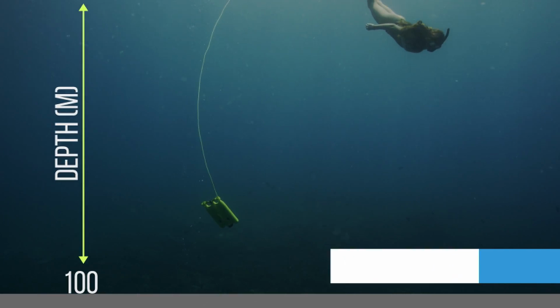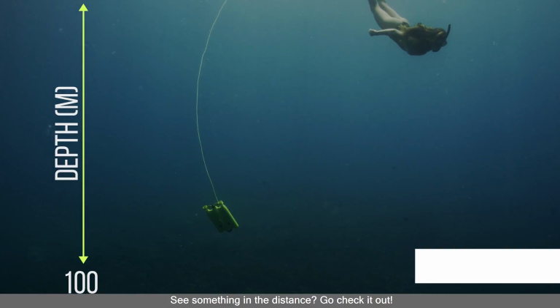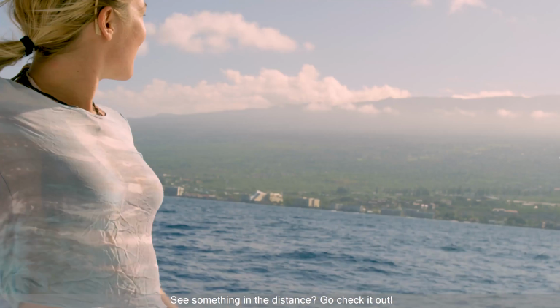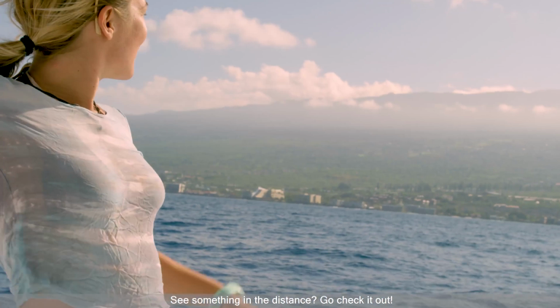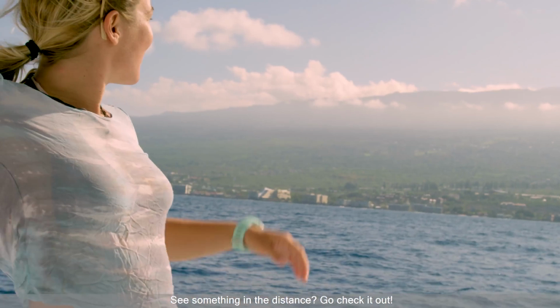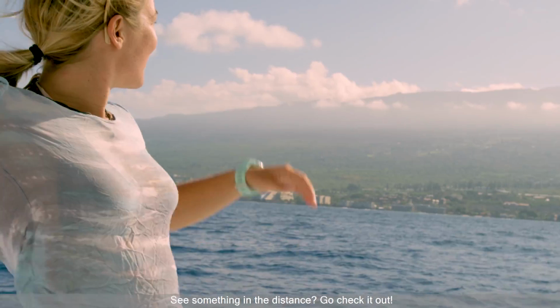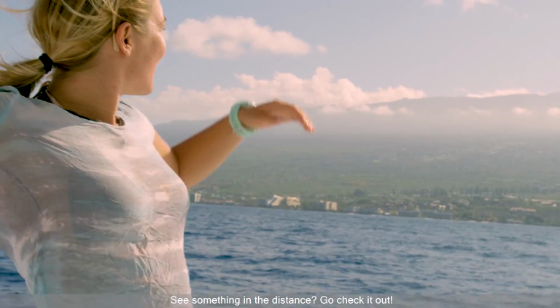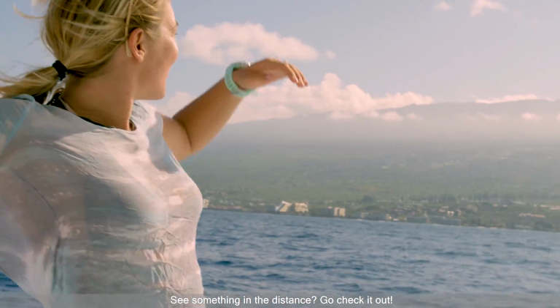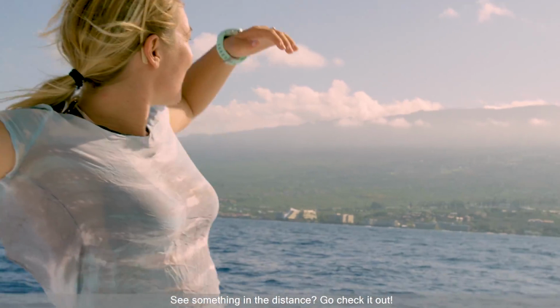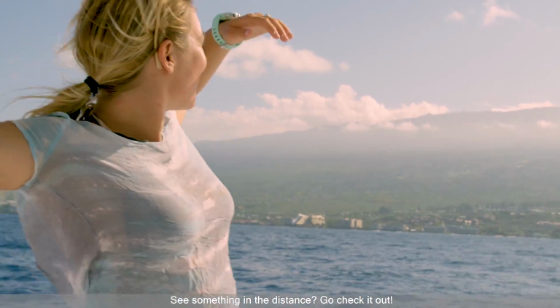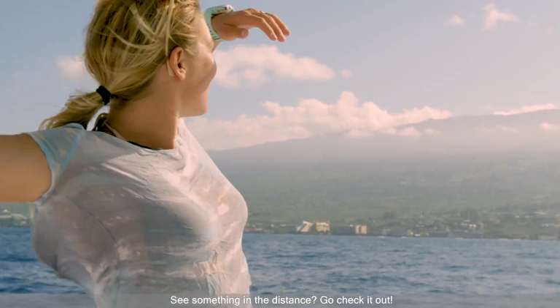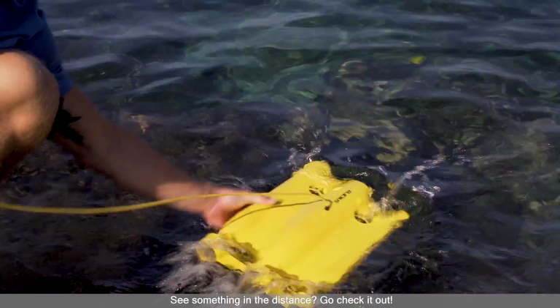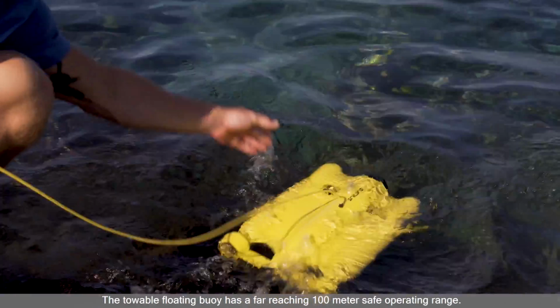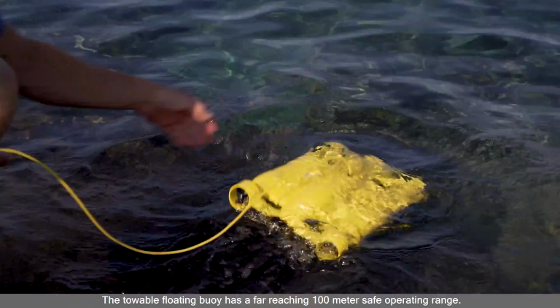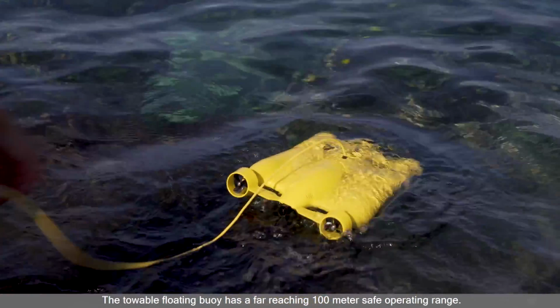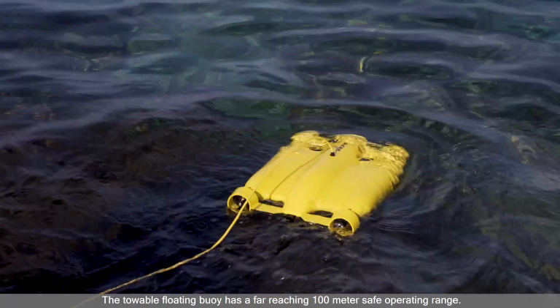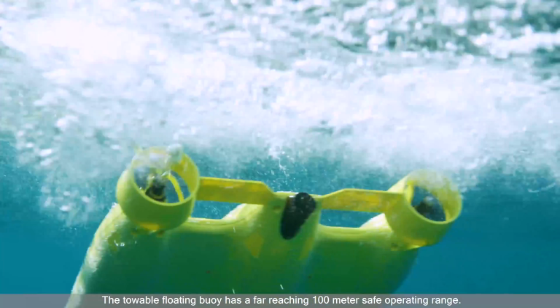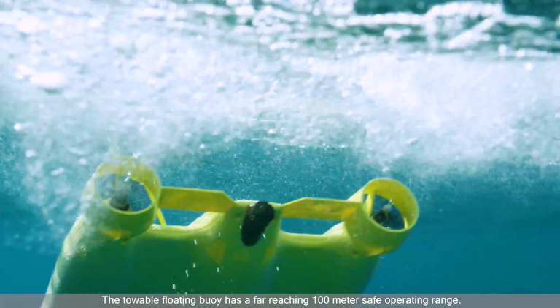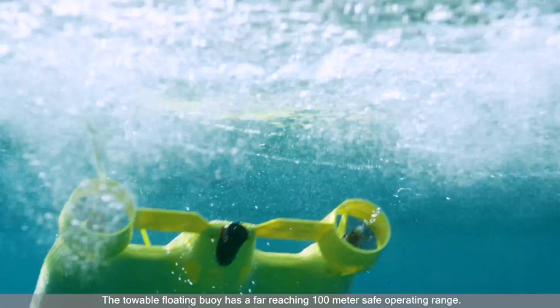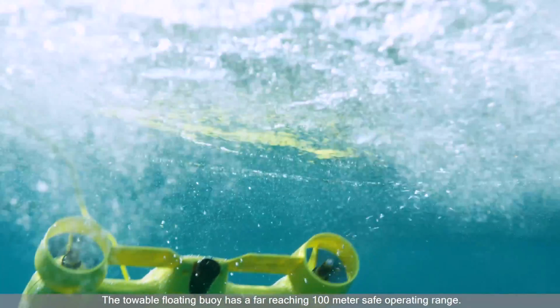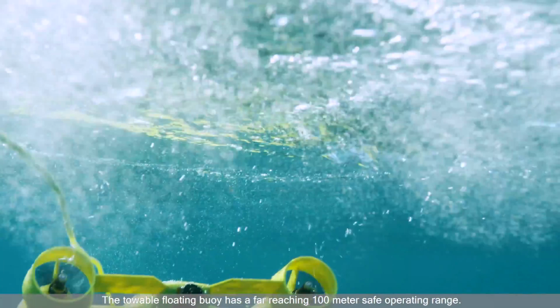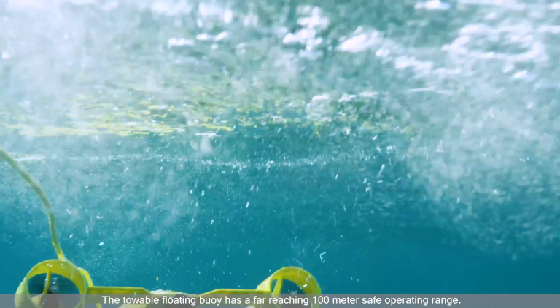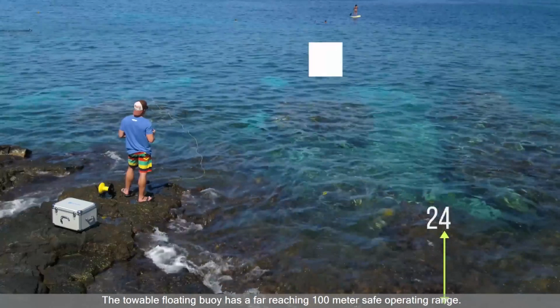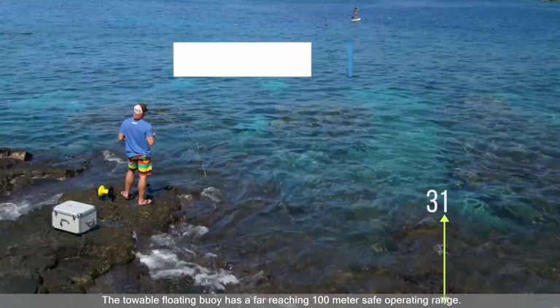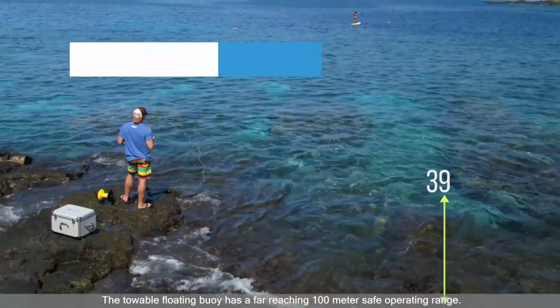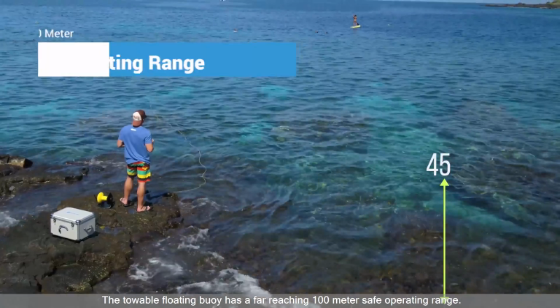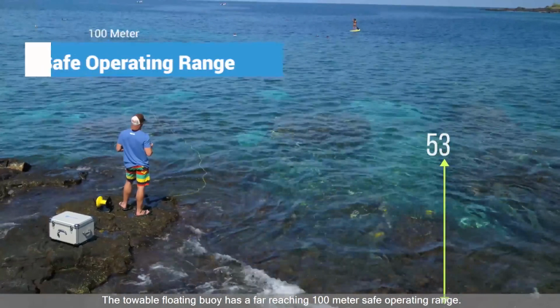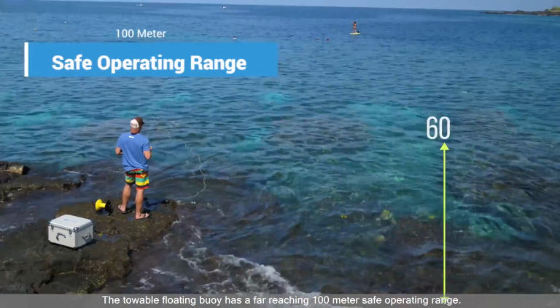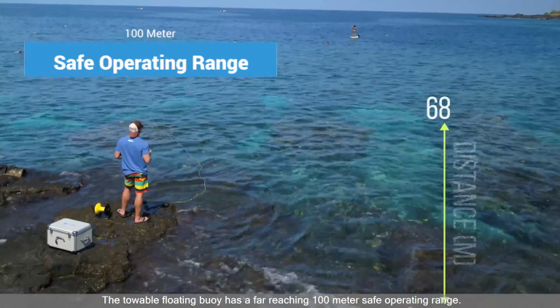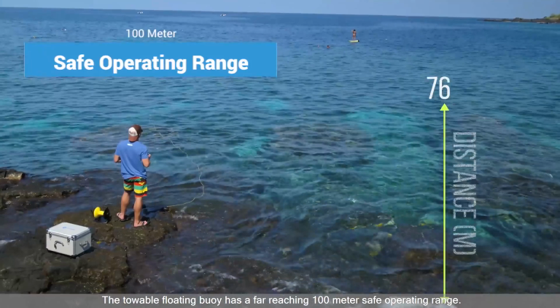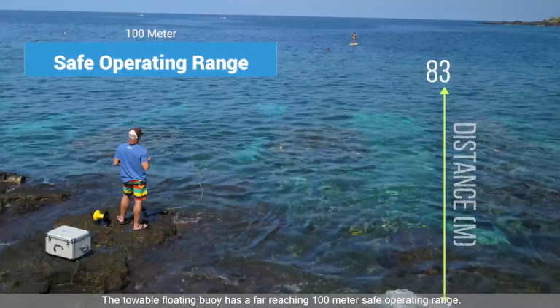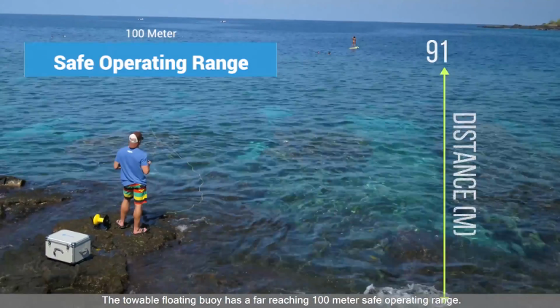See something in the distance? Go check it out! The towboat floating buoy has a far-reaching 100-meter safe operating range.